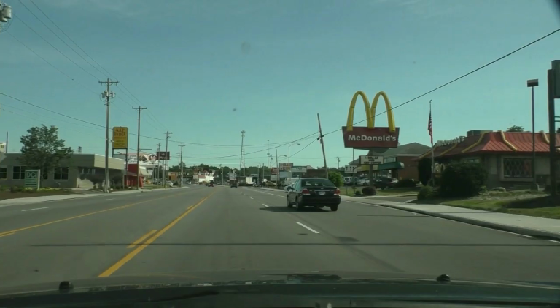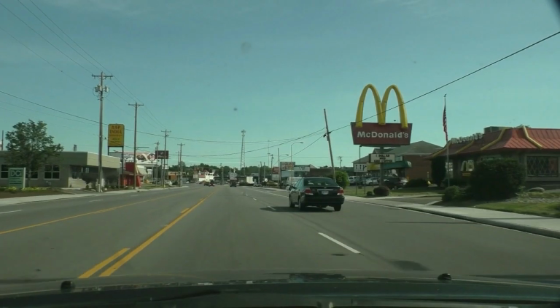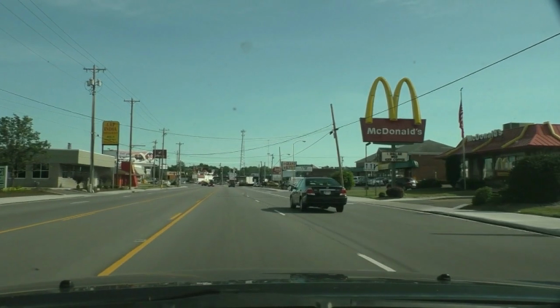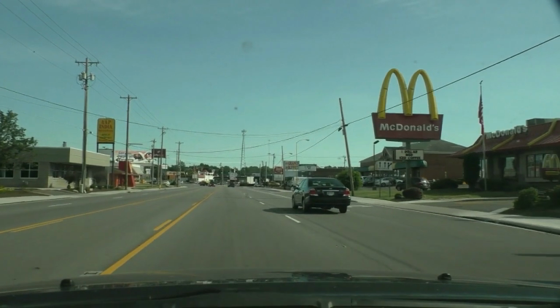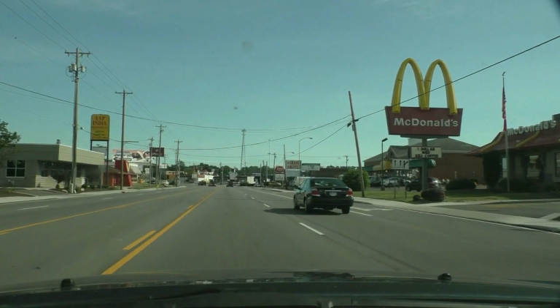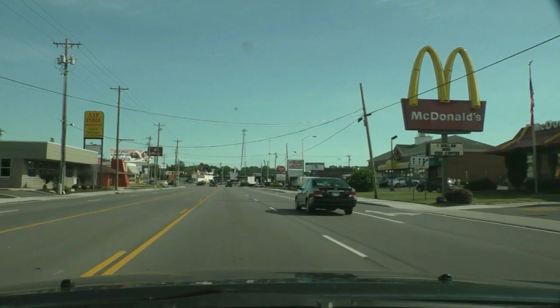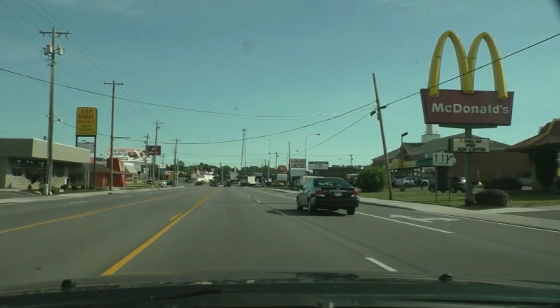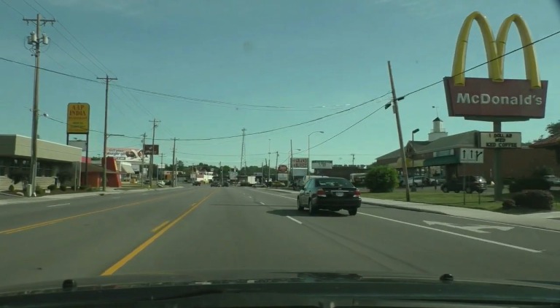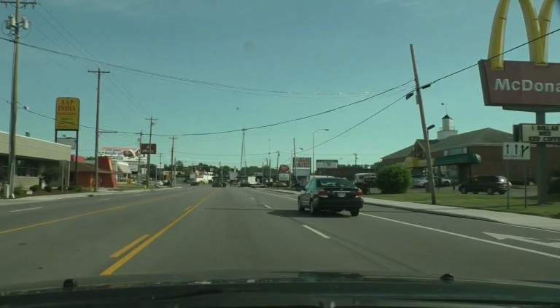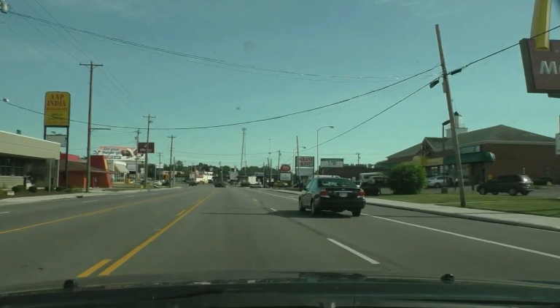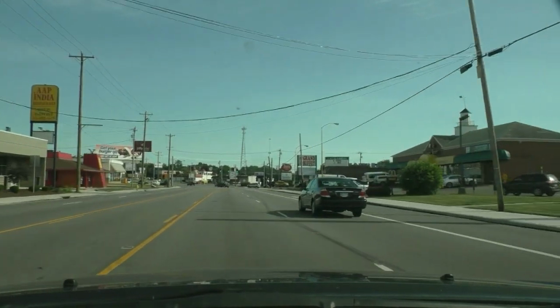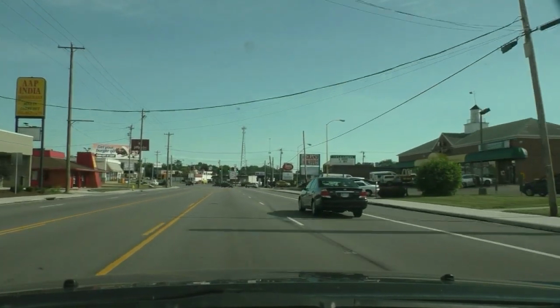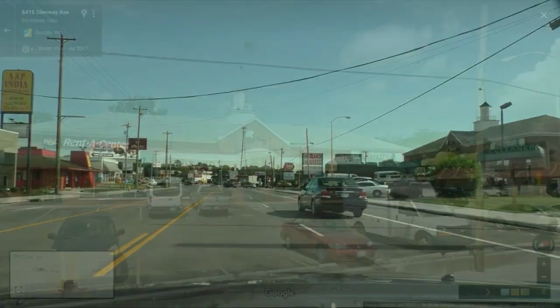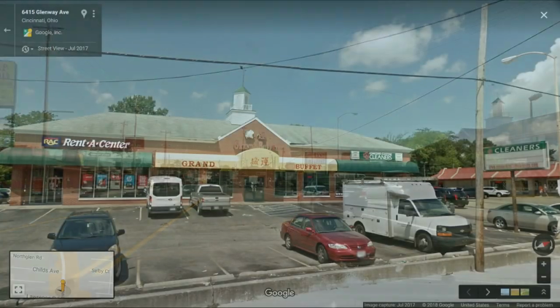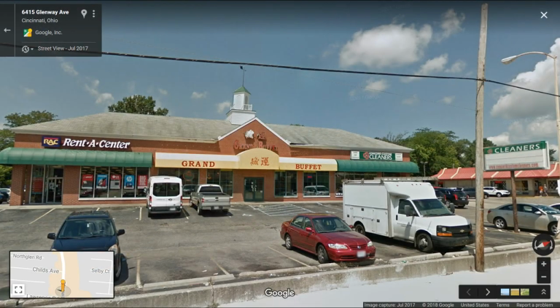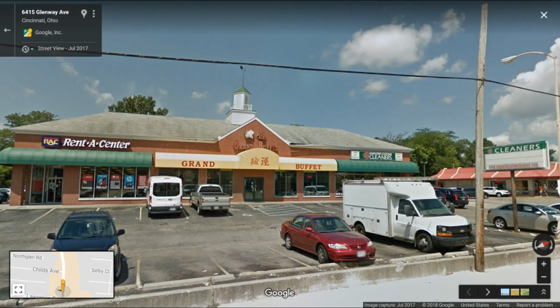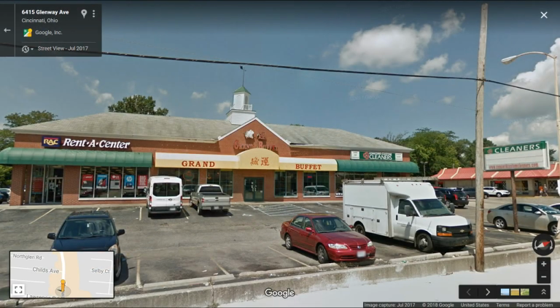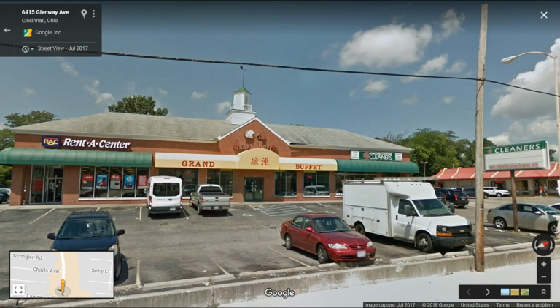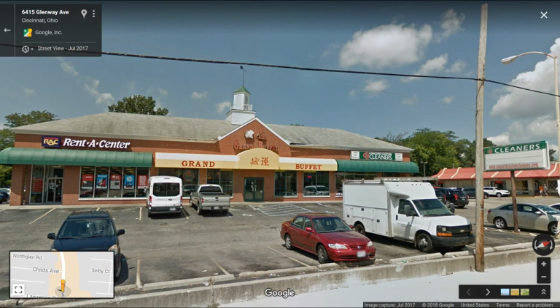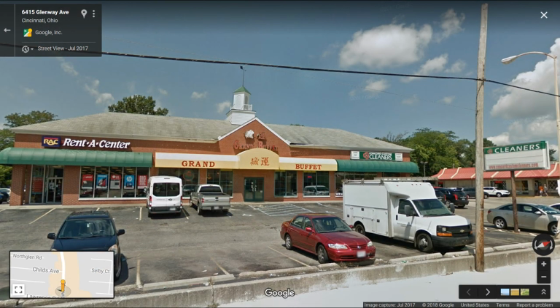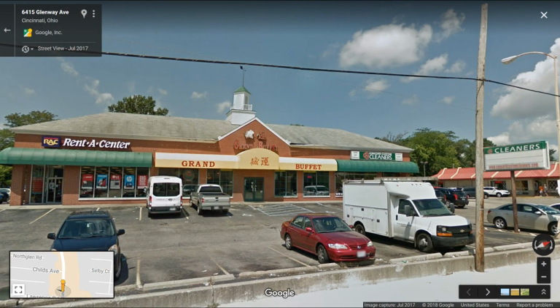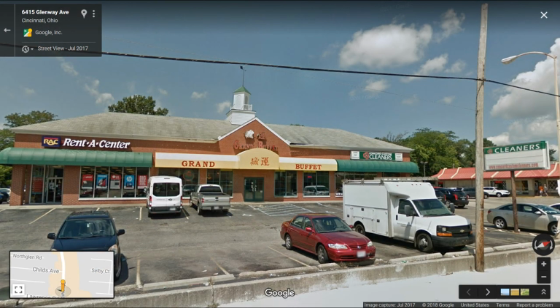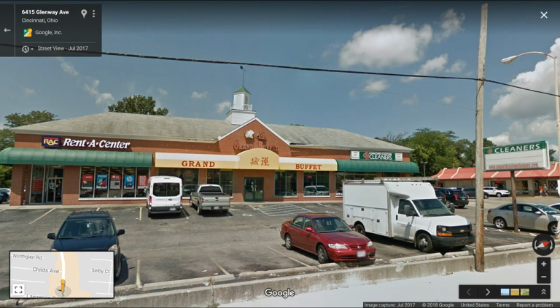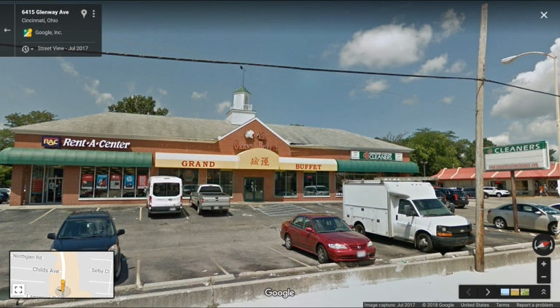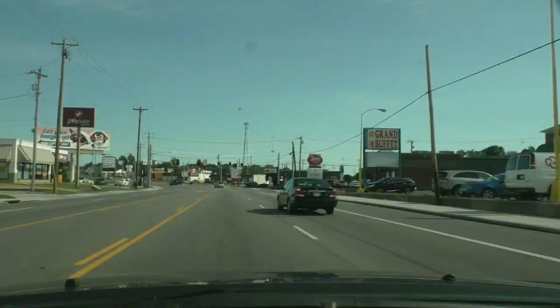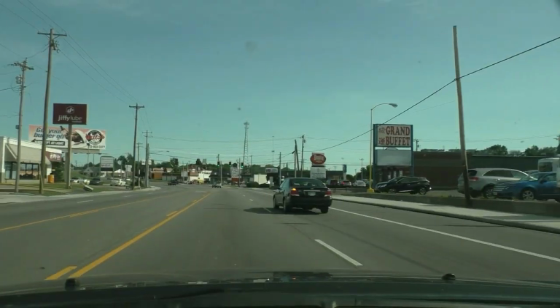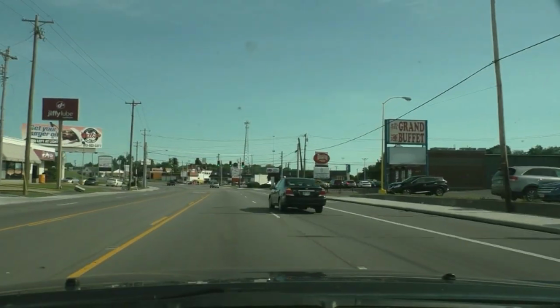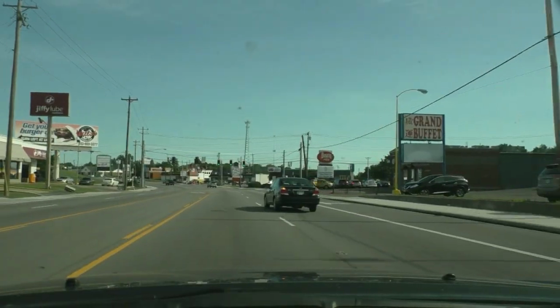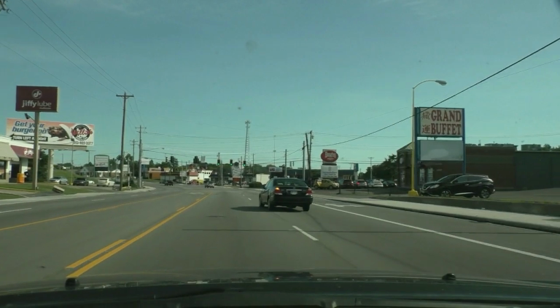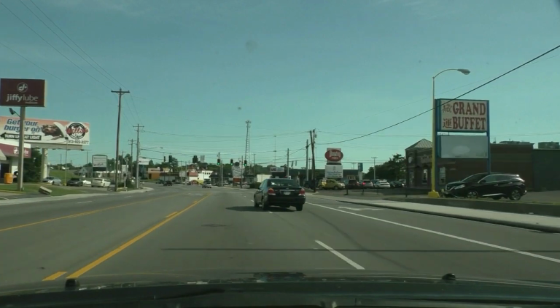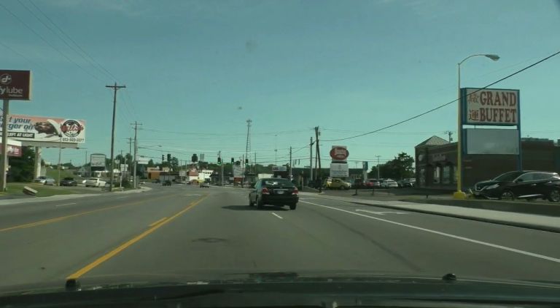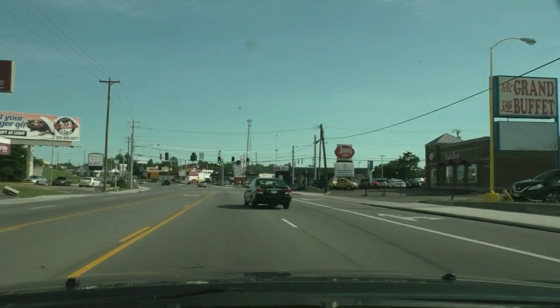One of my favorite buffets is right there — Grand Buffet. It's really the only Chinese buffet that I go to in this area.